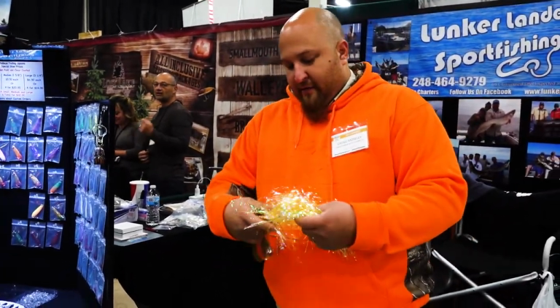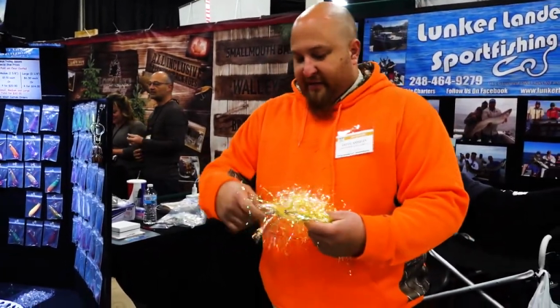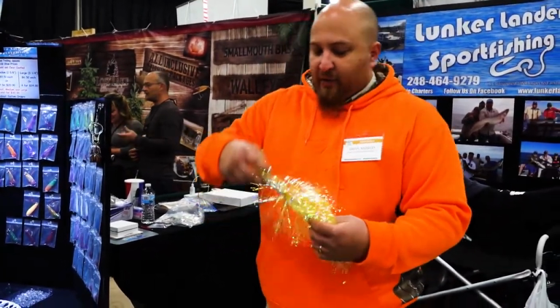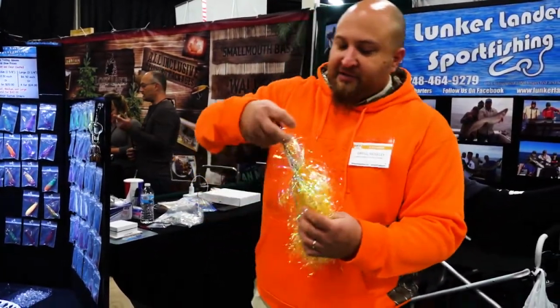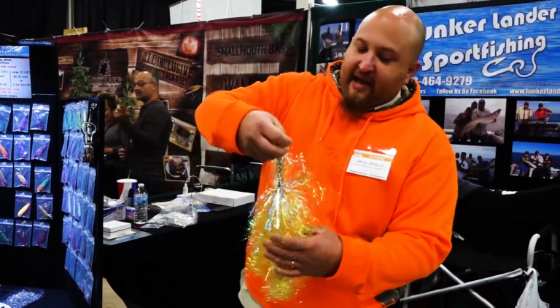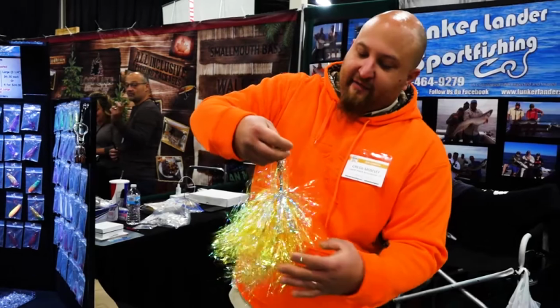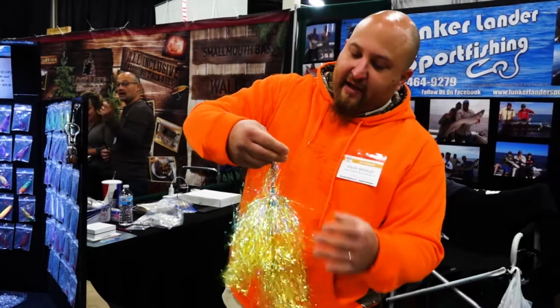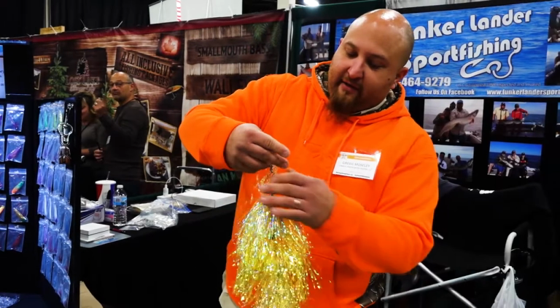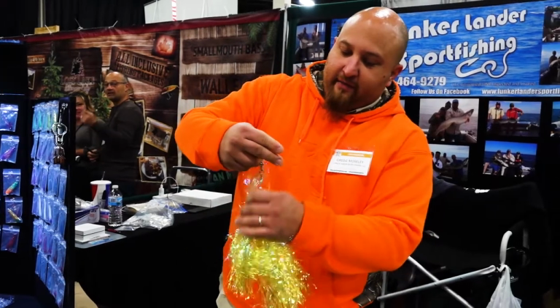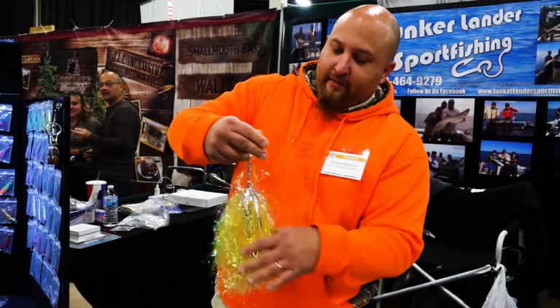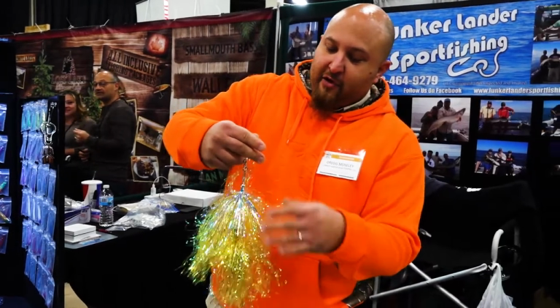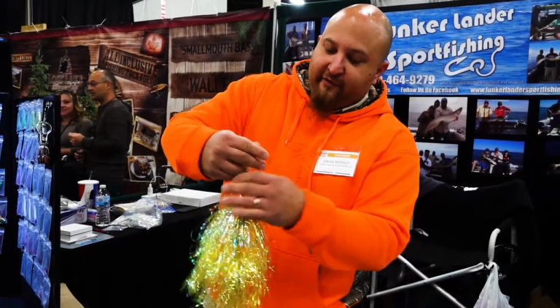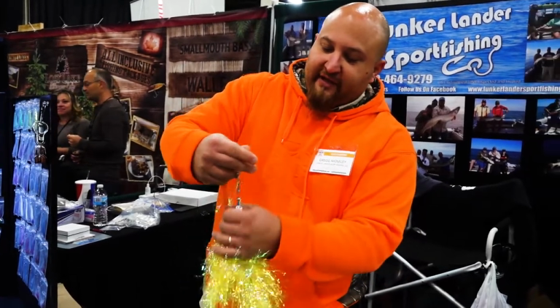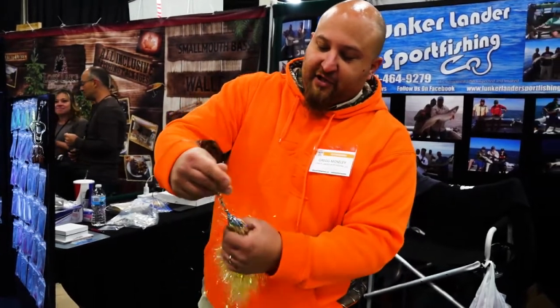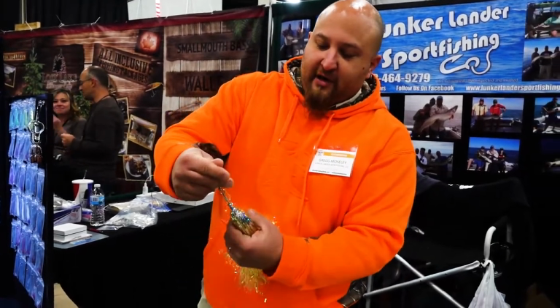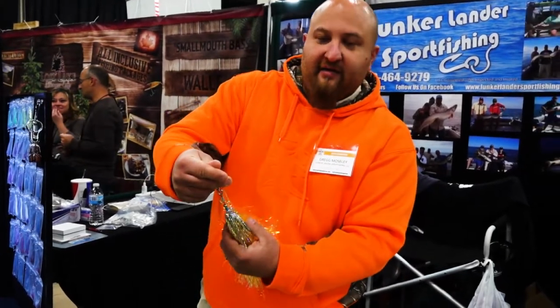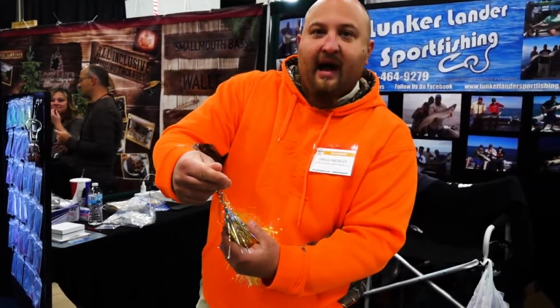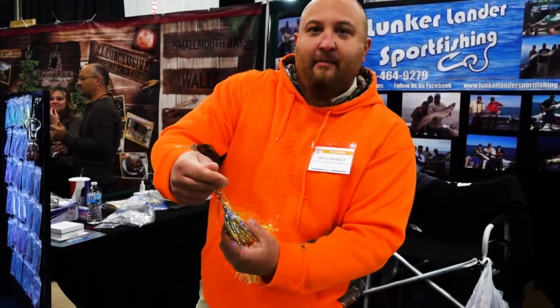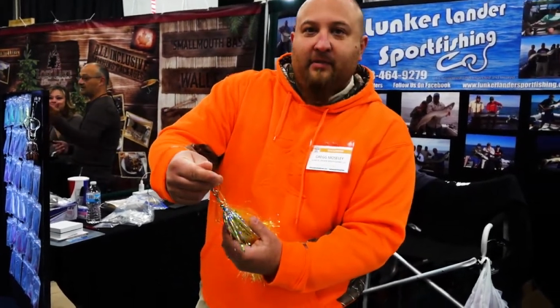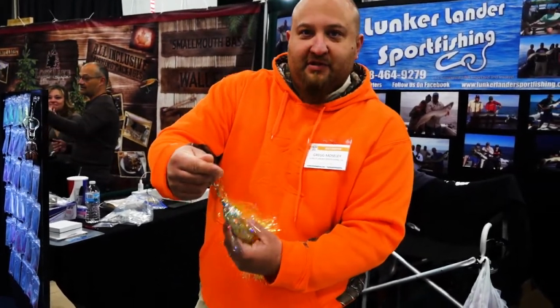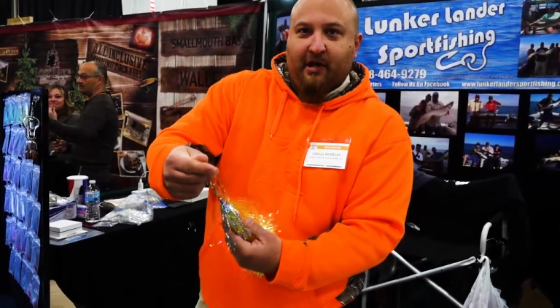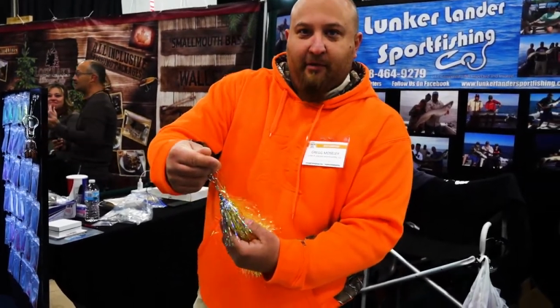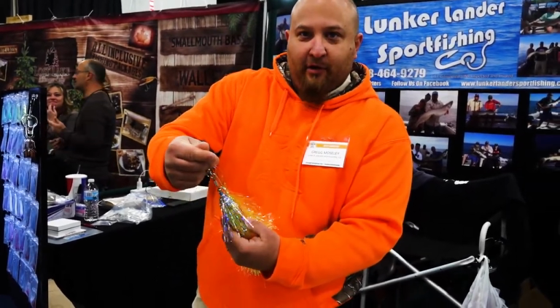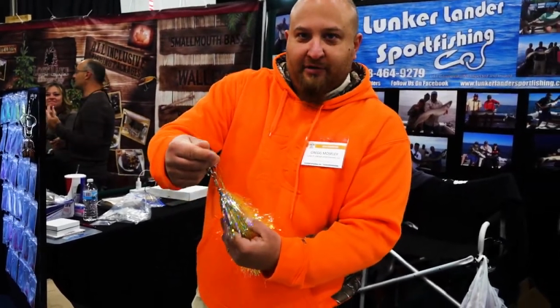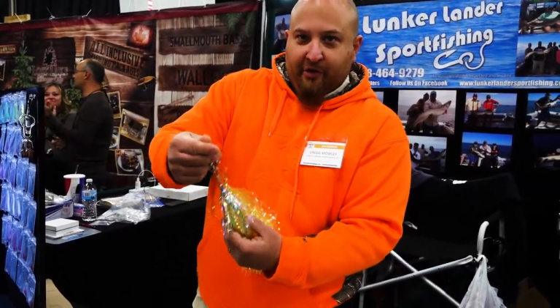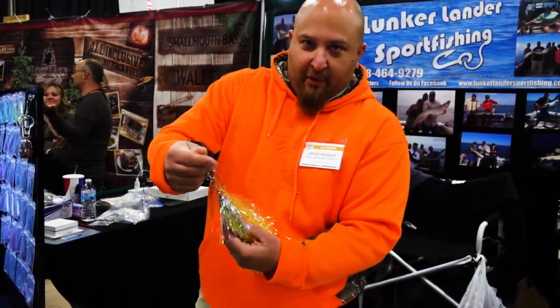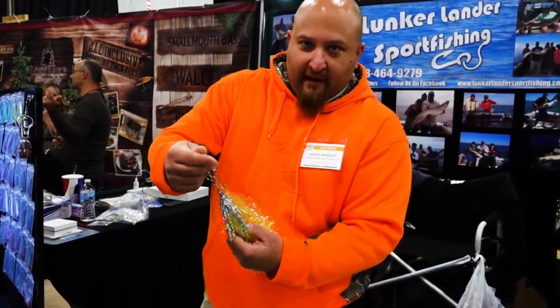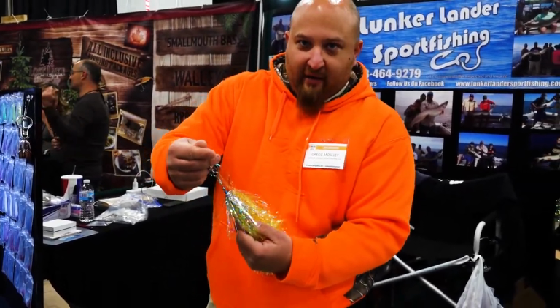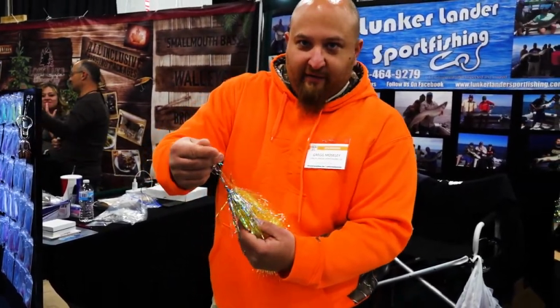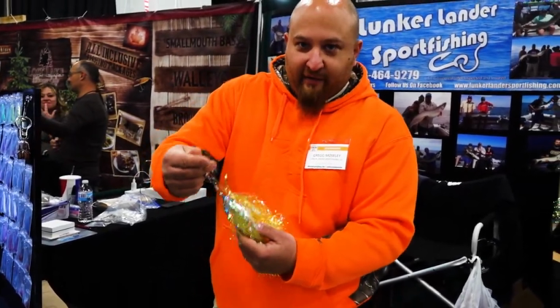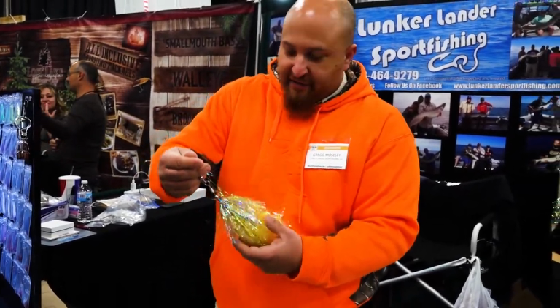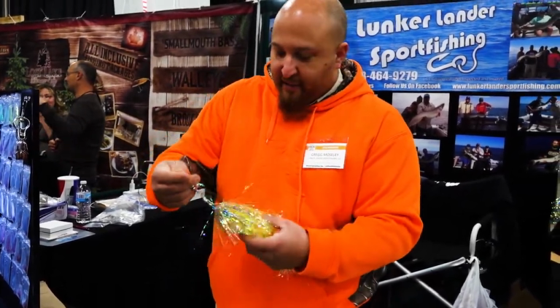These ones have a UV skirt on top — this is something new, it's a new product line for this year.